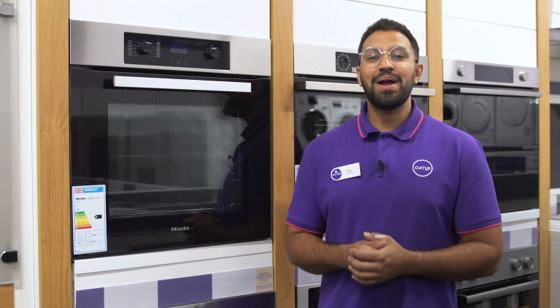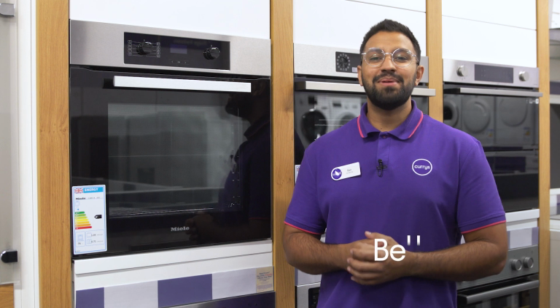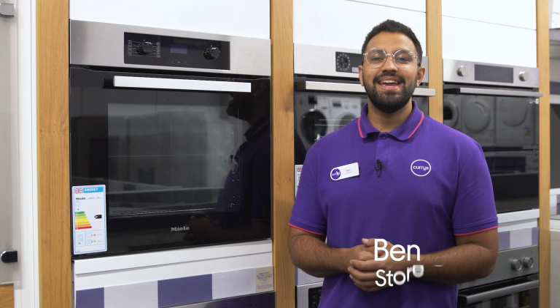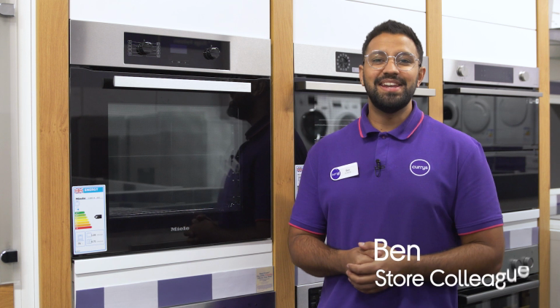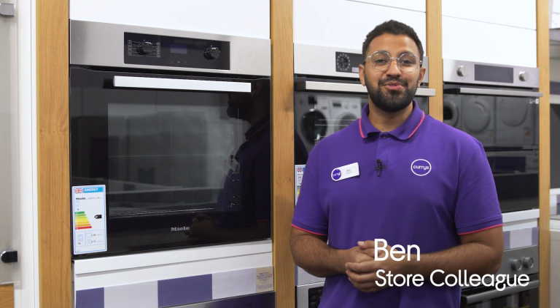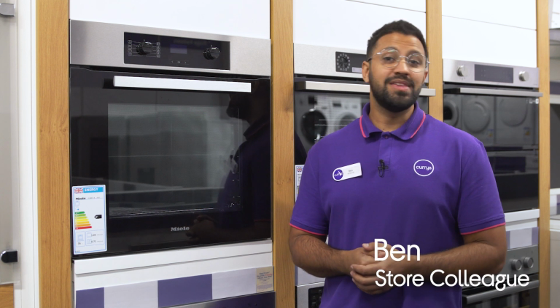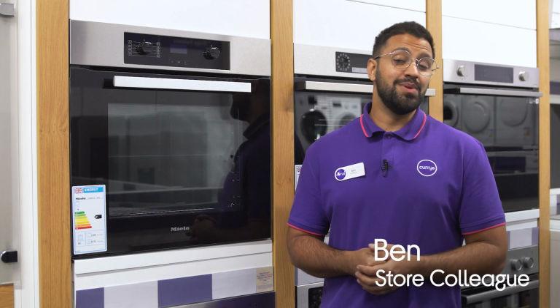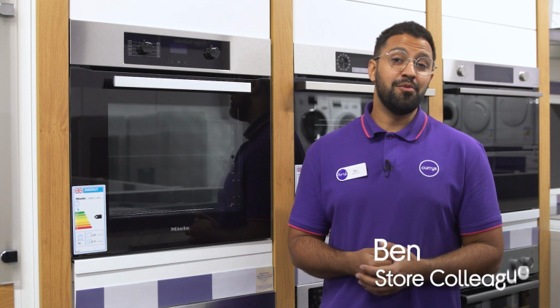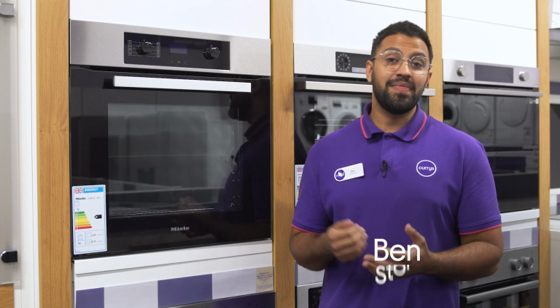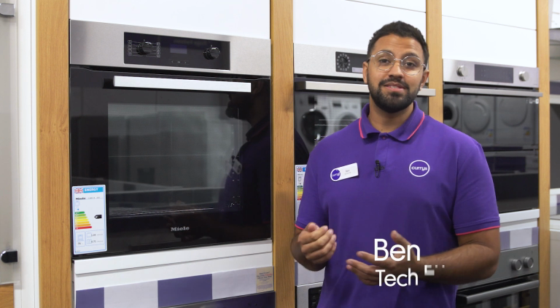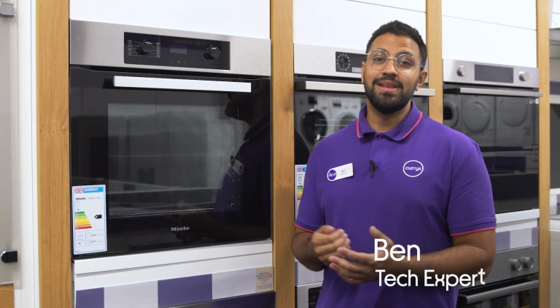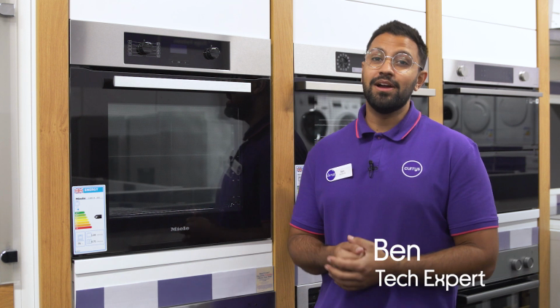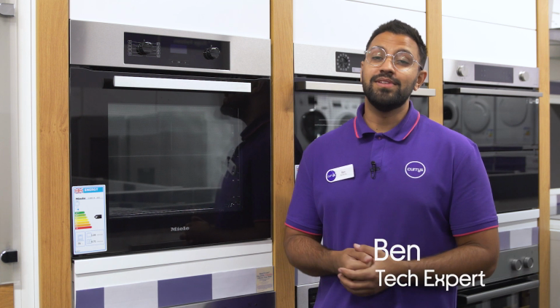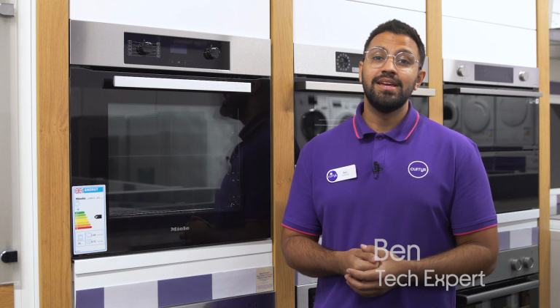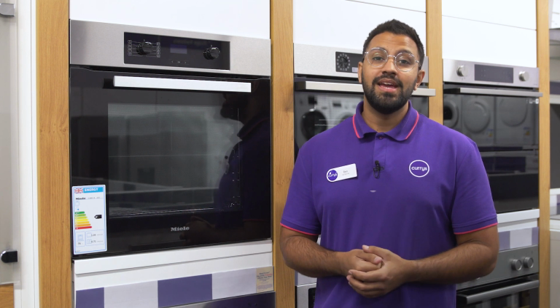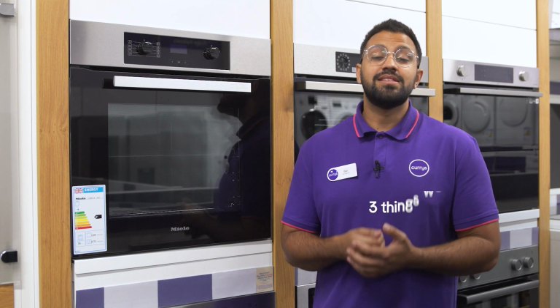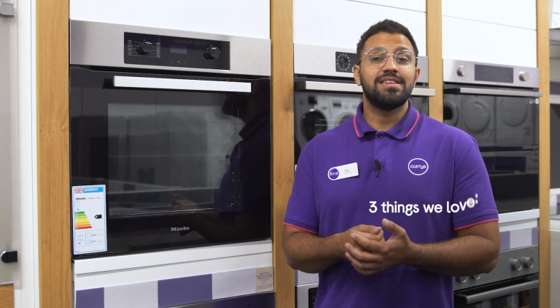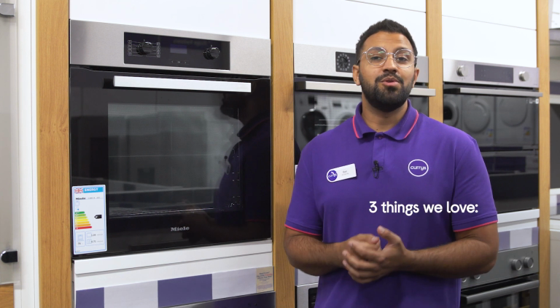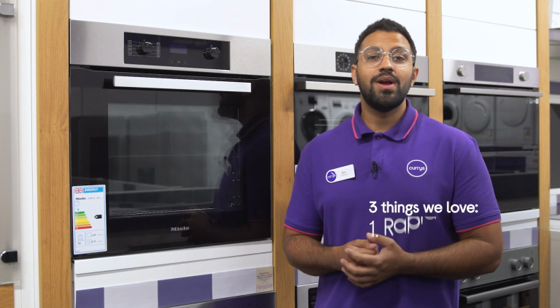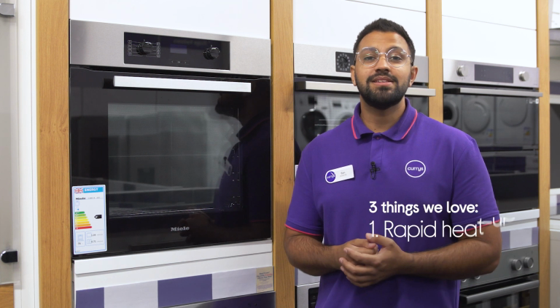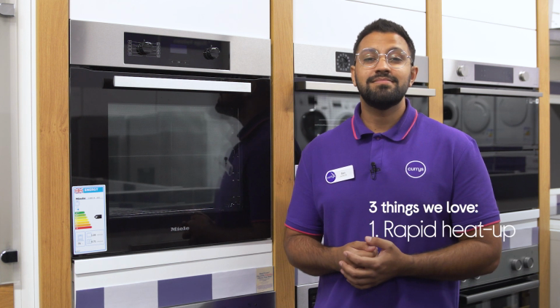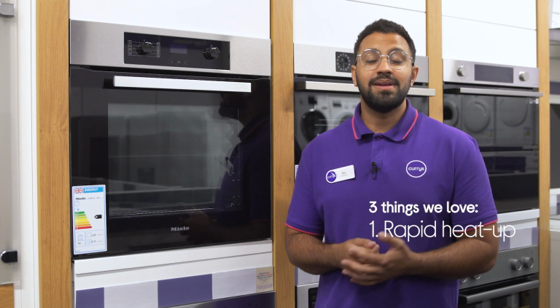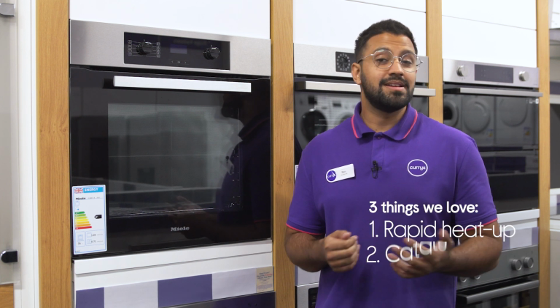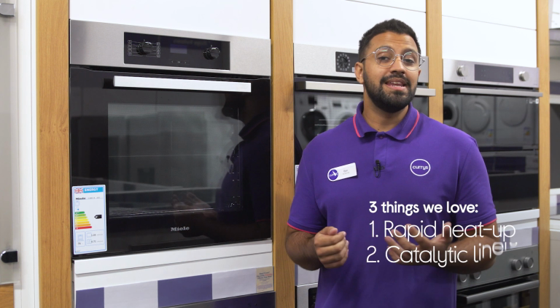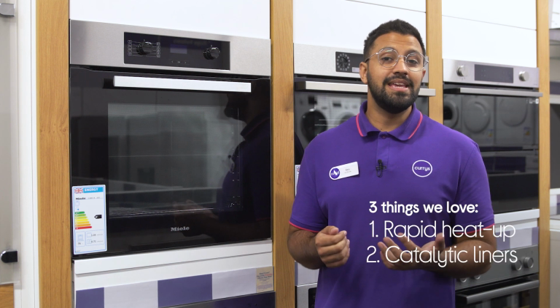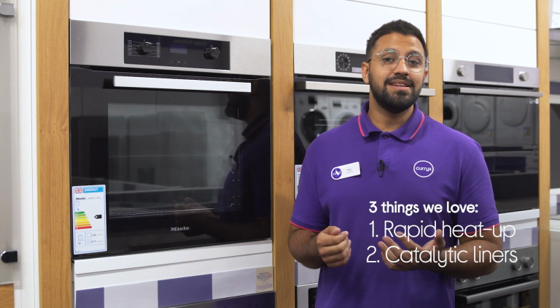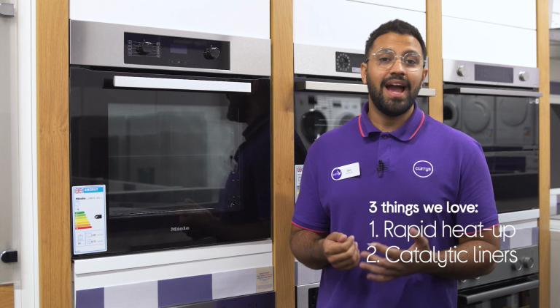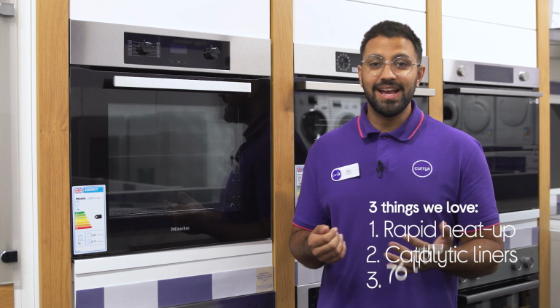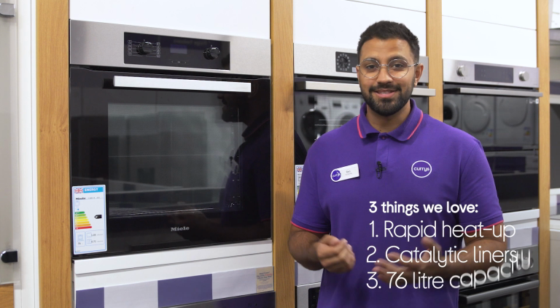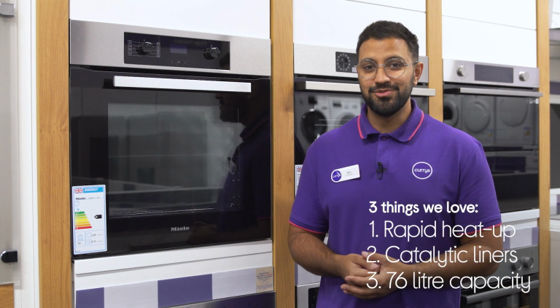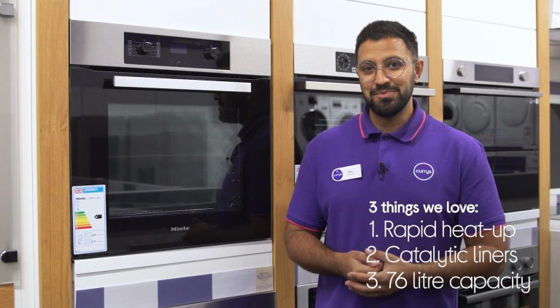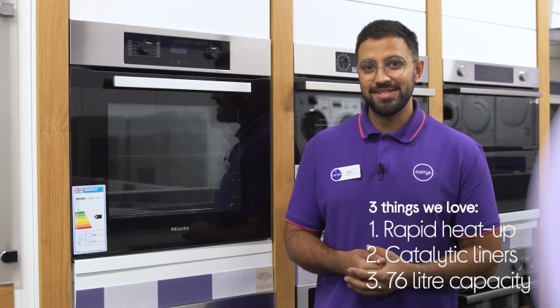Hi, Ben here and here are three things we love about this Miele Oven. It doesn't keep you waiting, makes cleaning easier and it has loads of space.